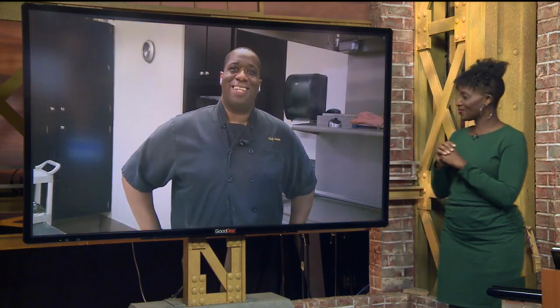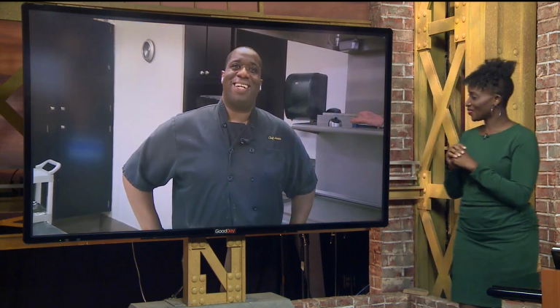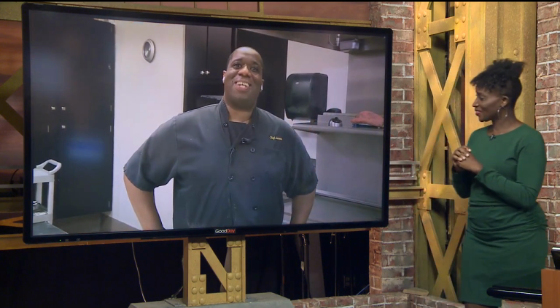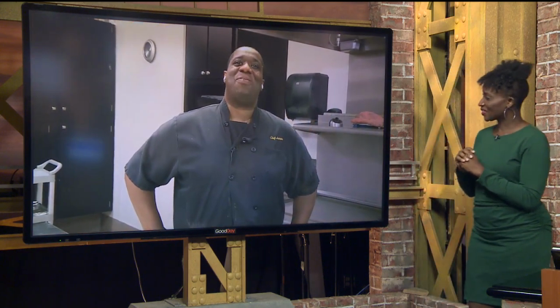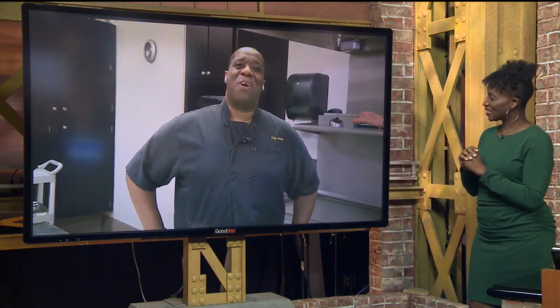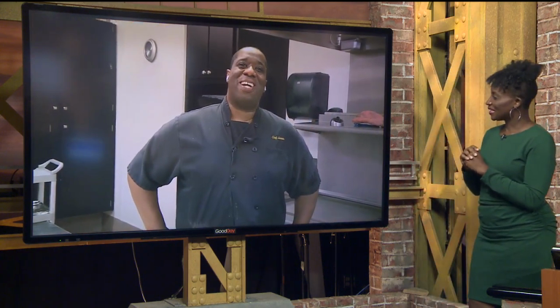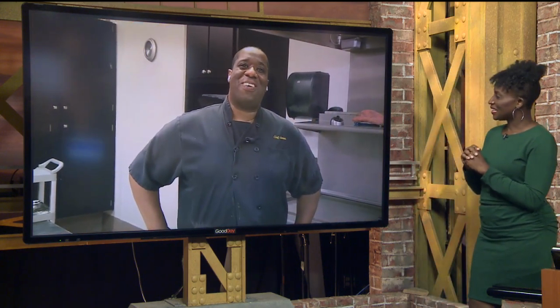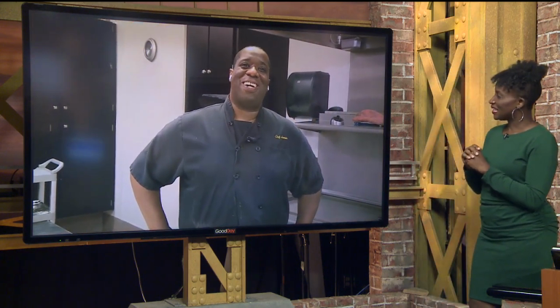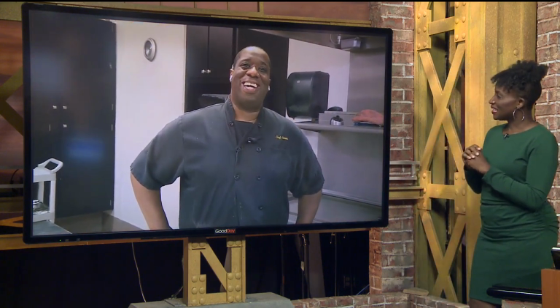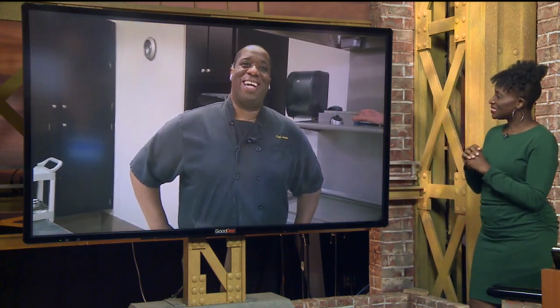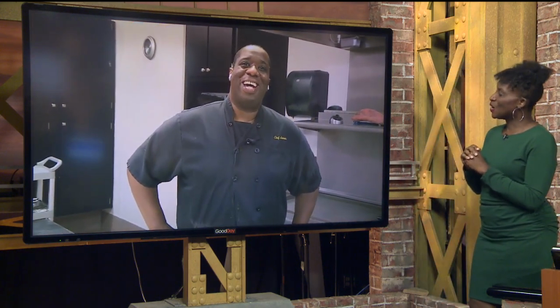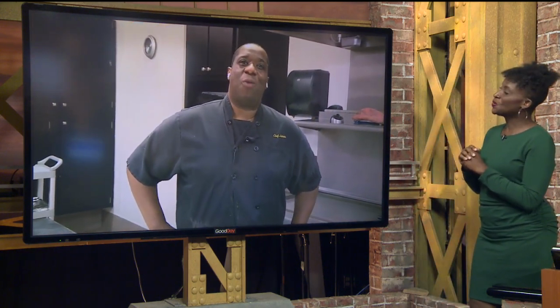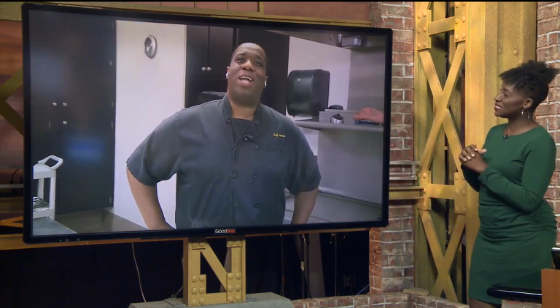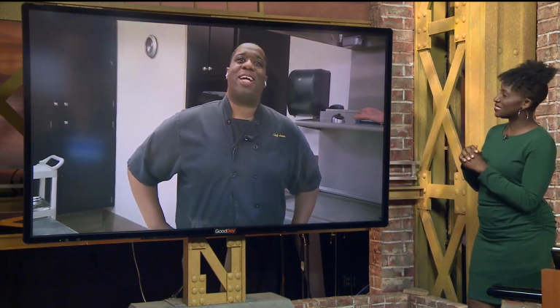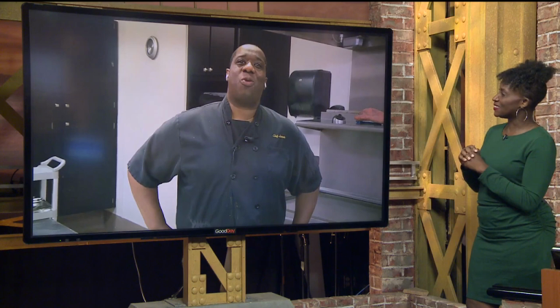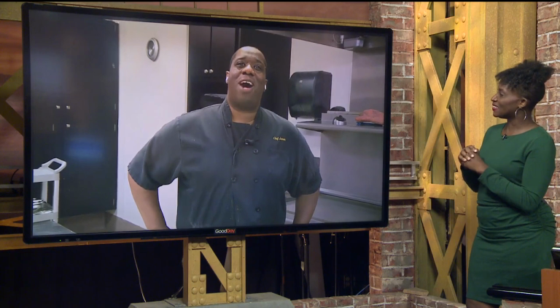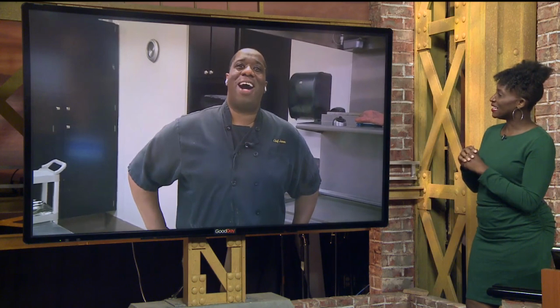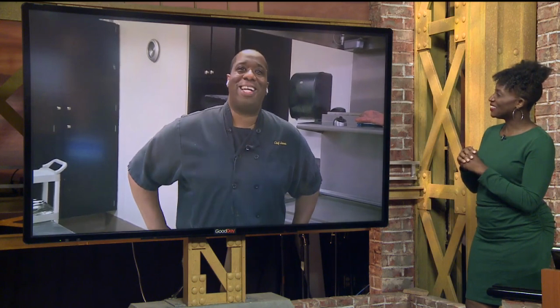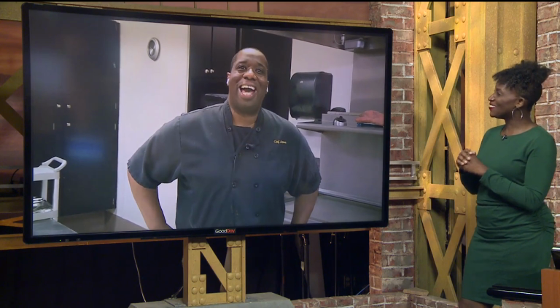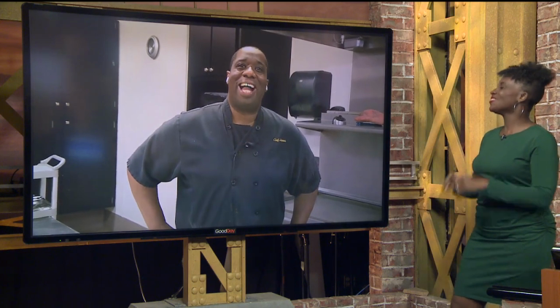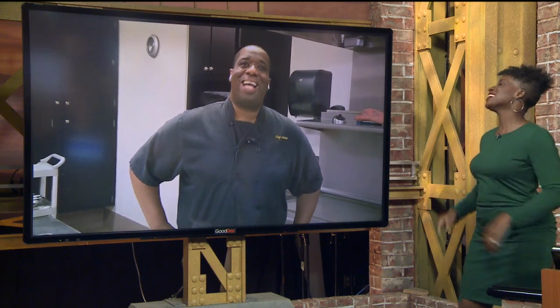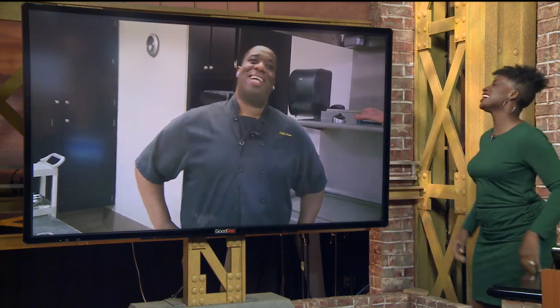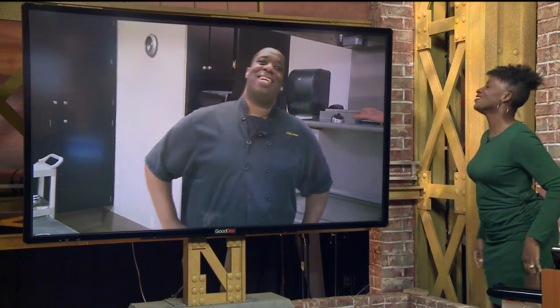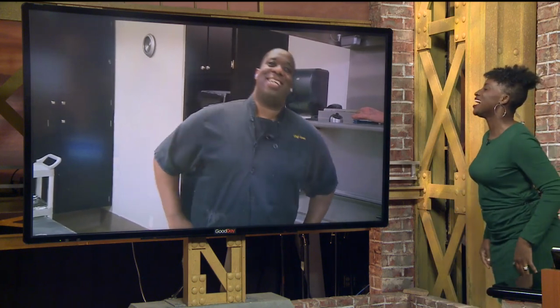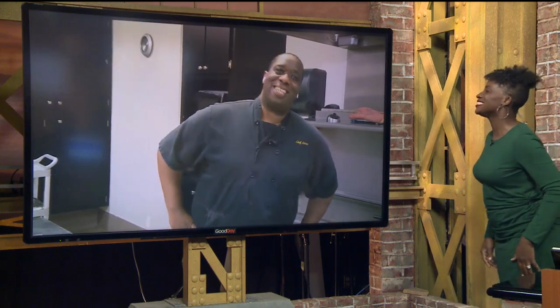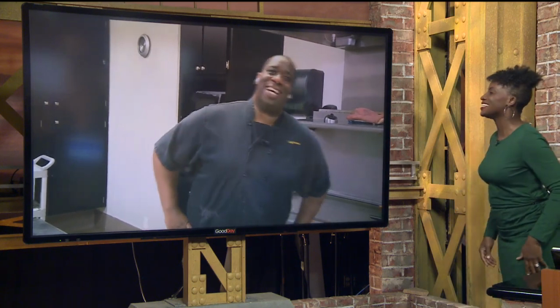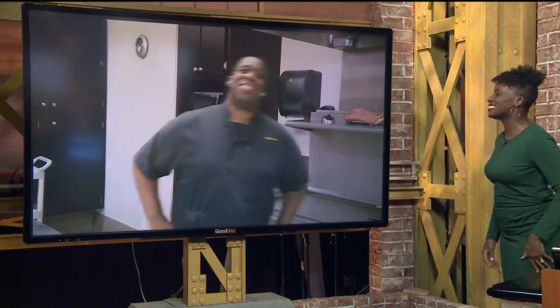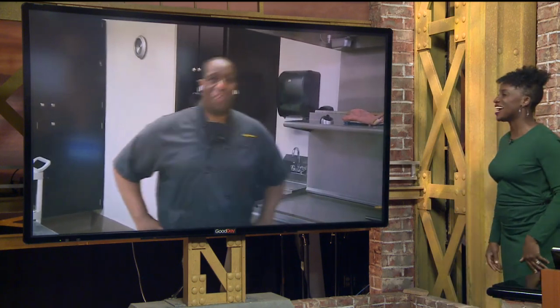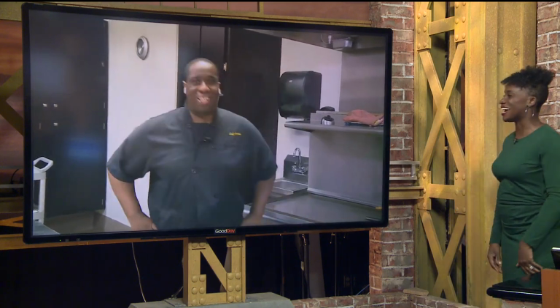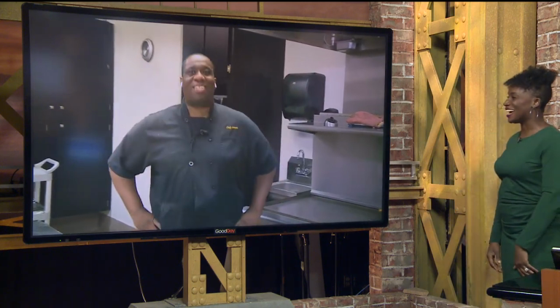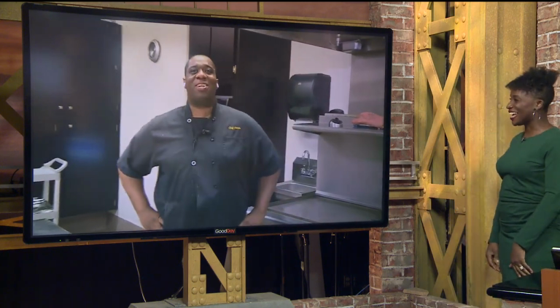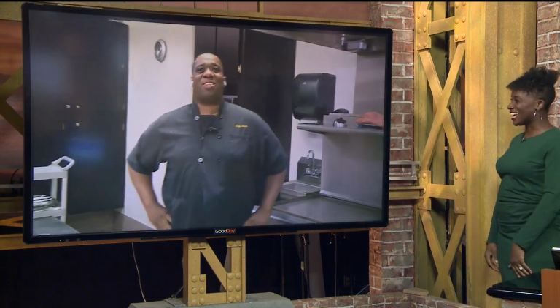Good morning, Courtney. So good to see you. So good to see you too.